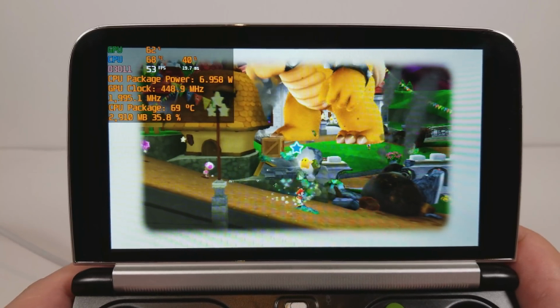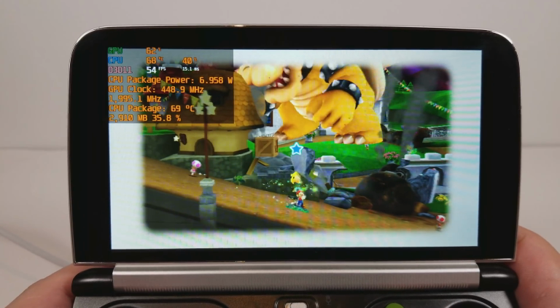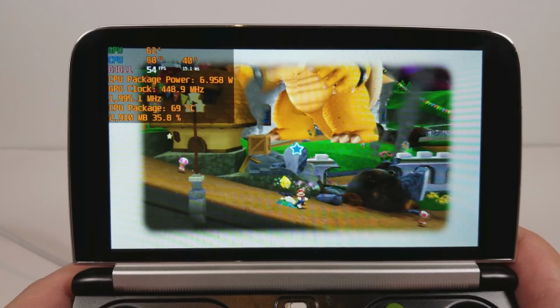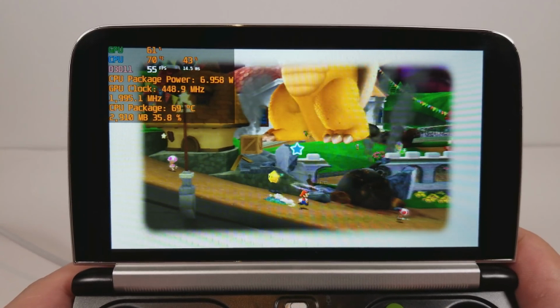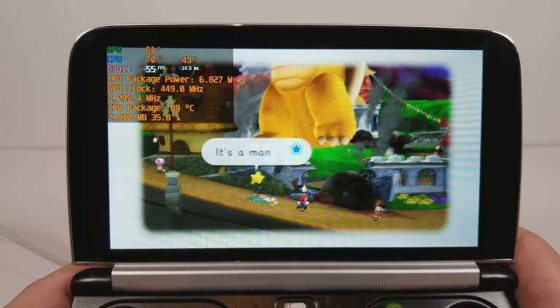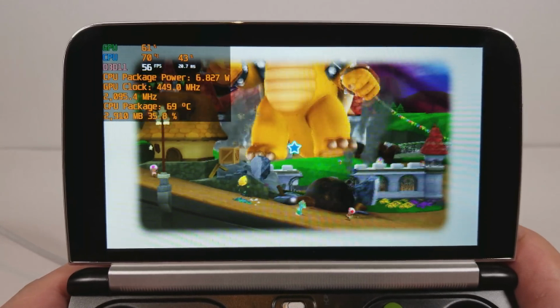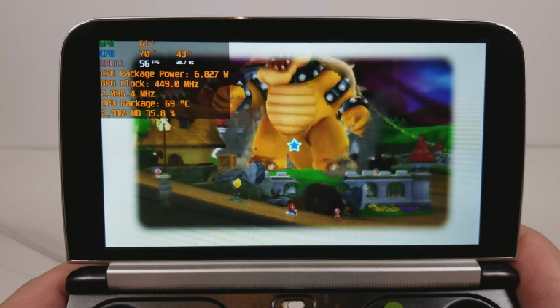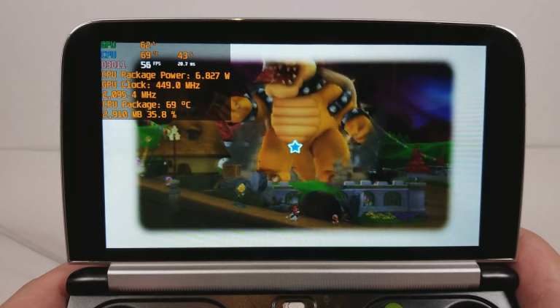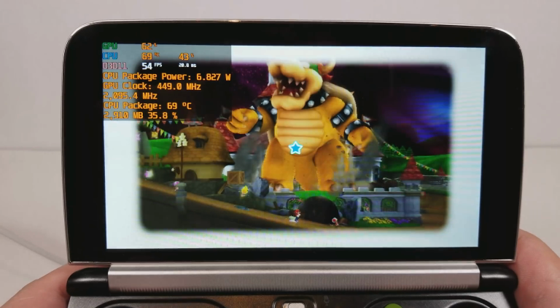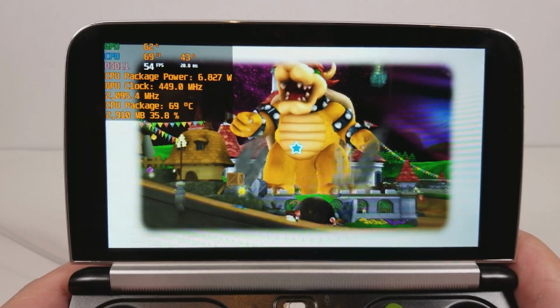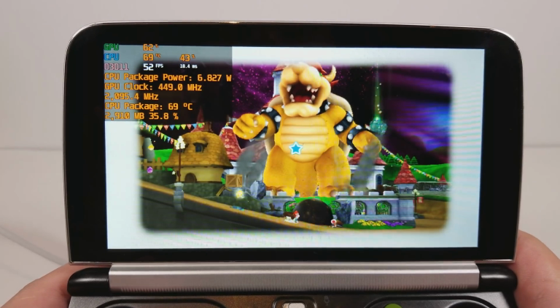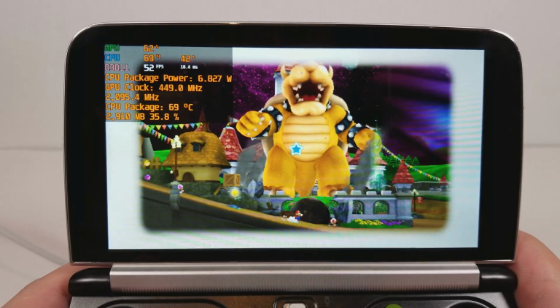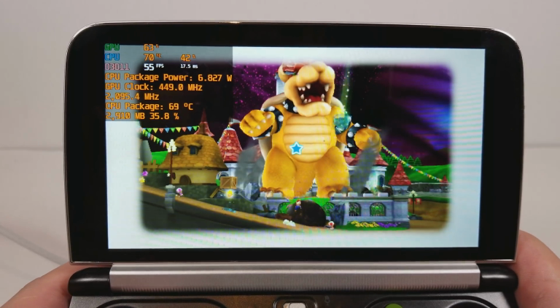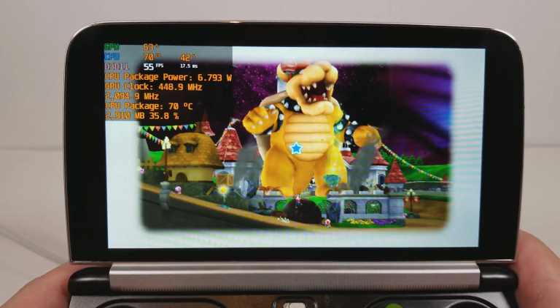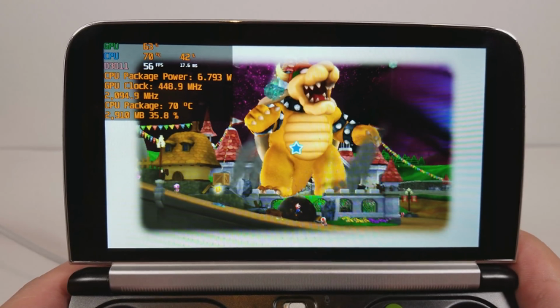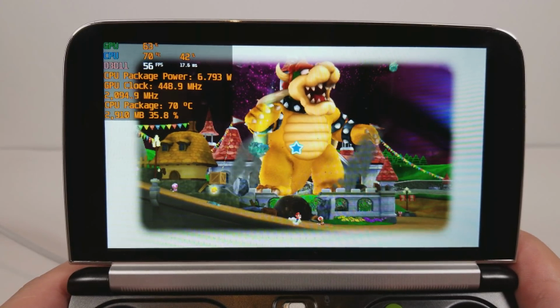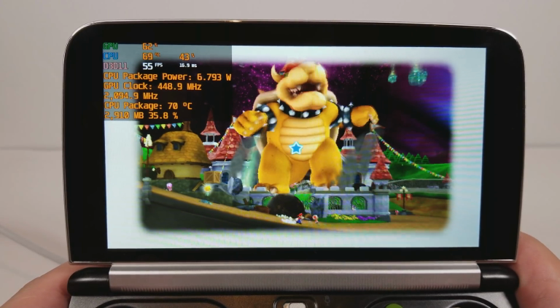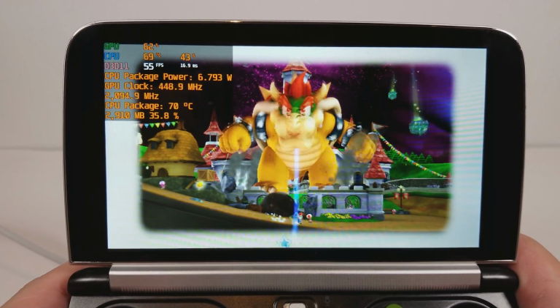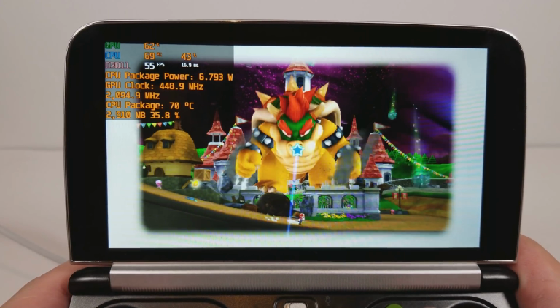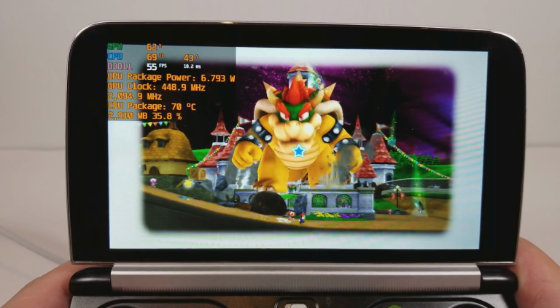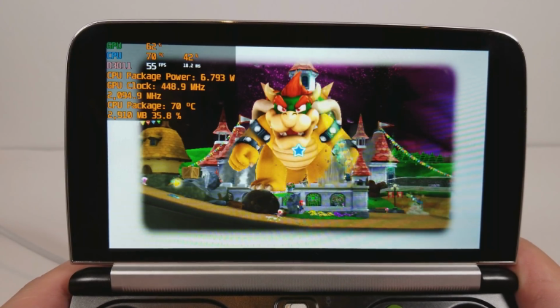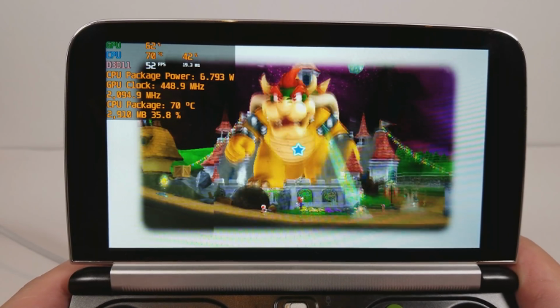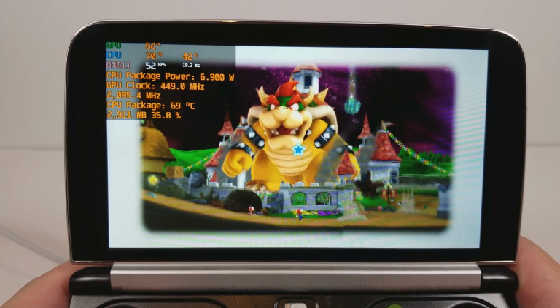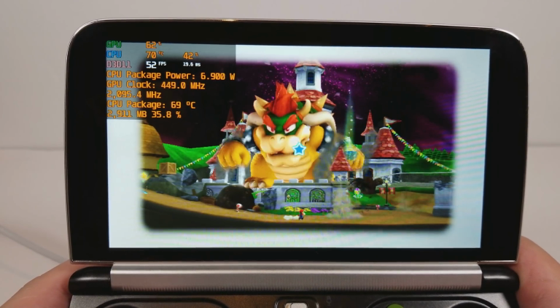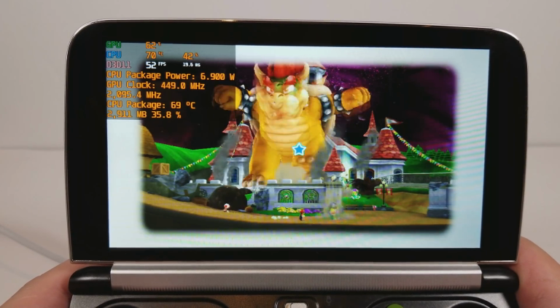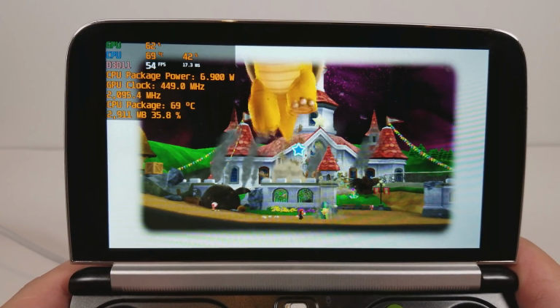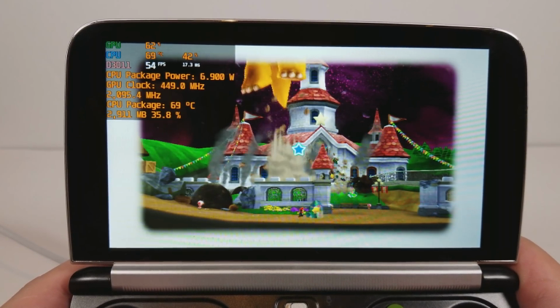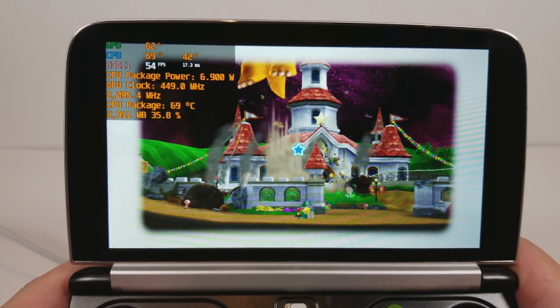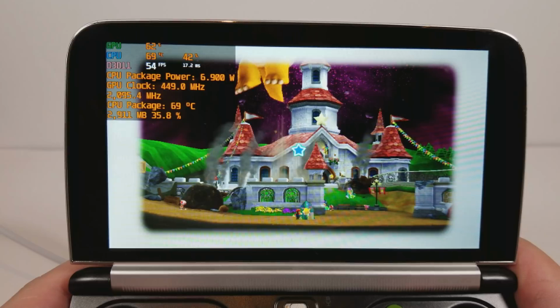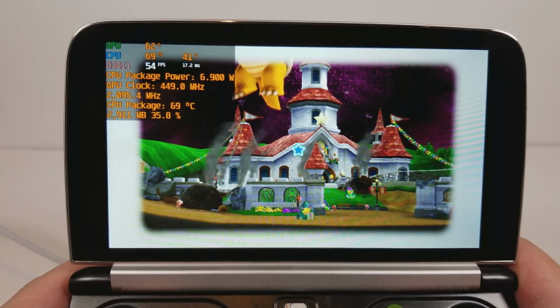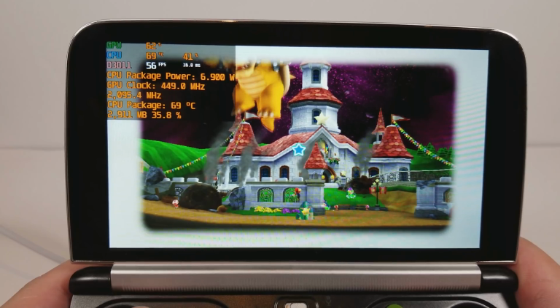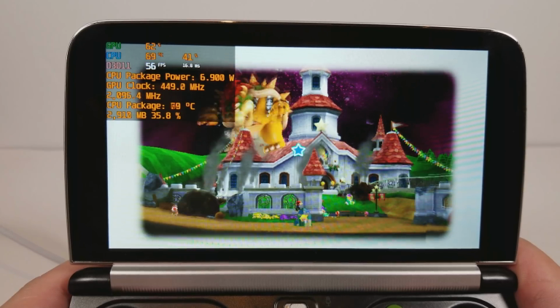You can hear the sound trigger a little bit. We're down to 52 FPS. Pulling back the camera a bit — we're drawing a lot more.